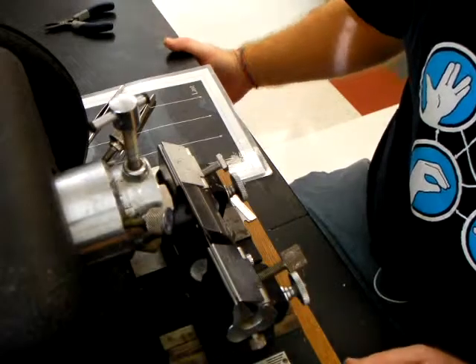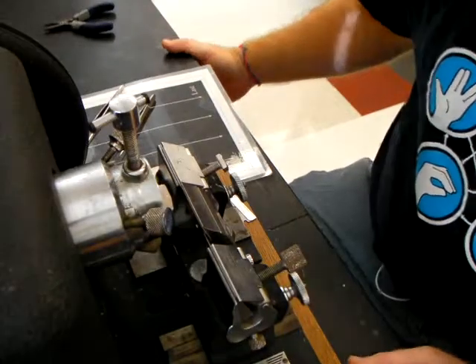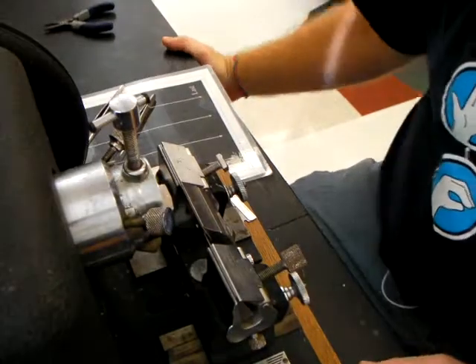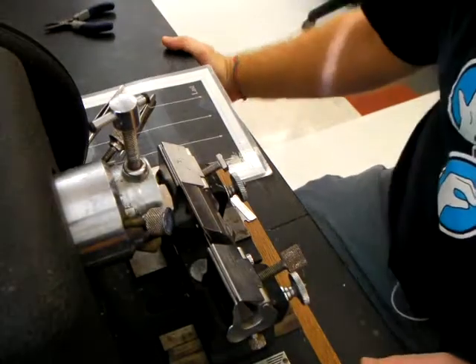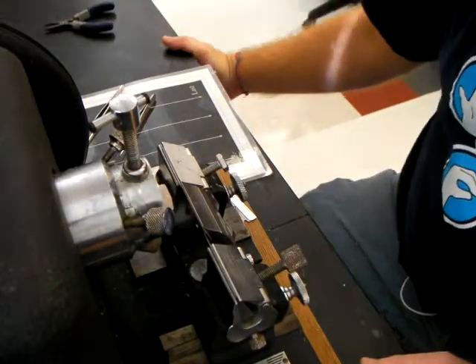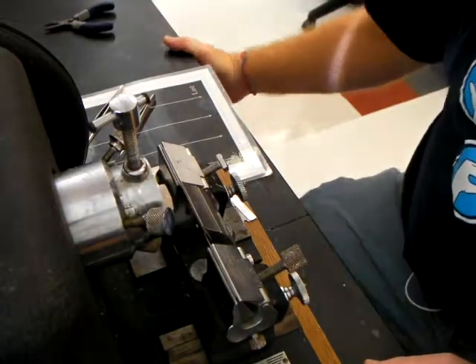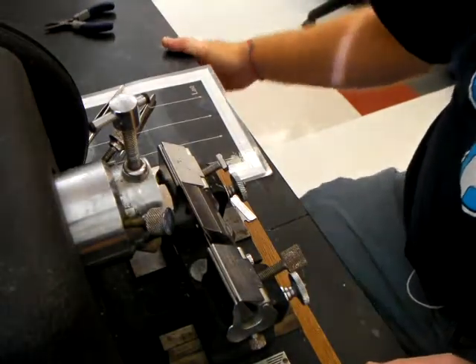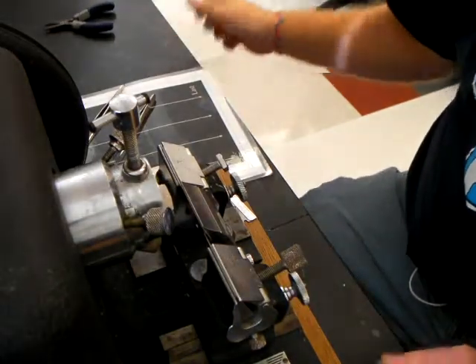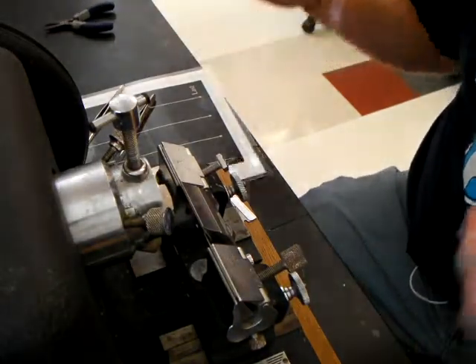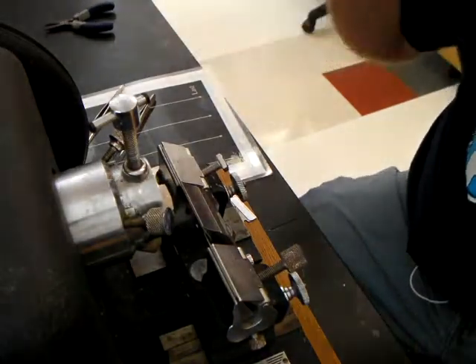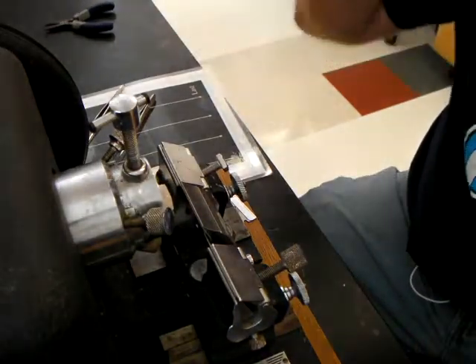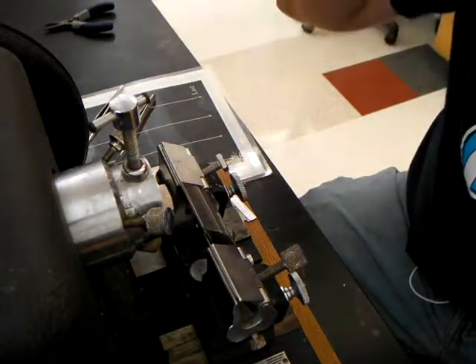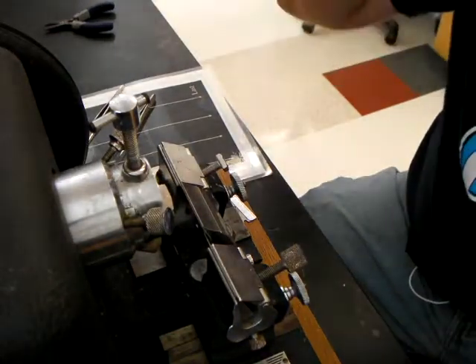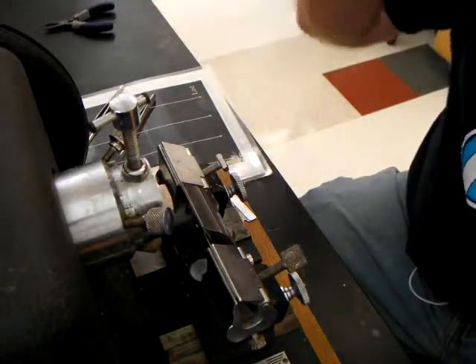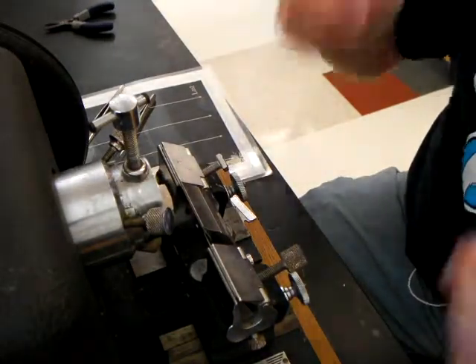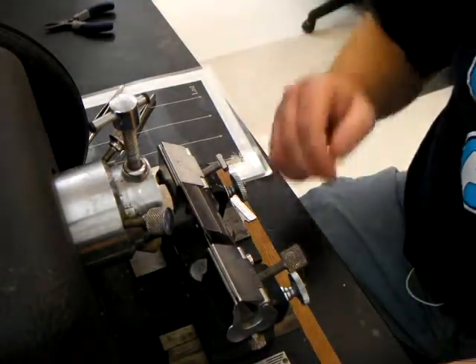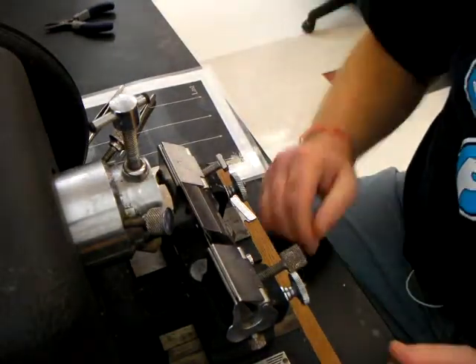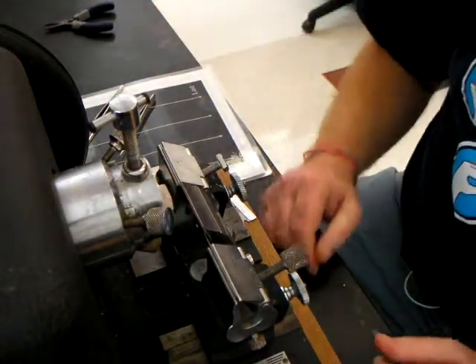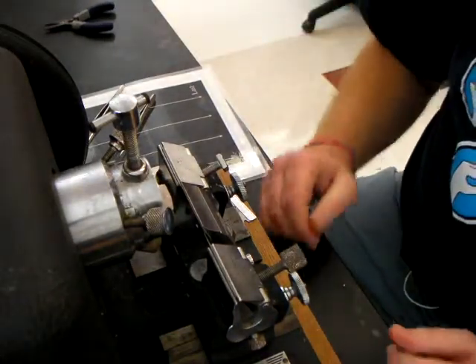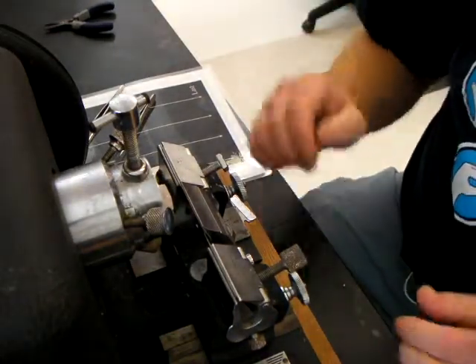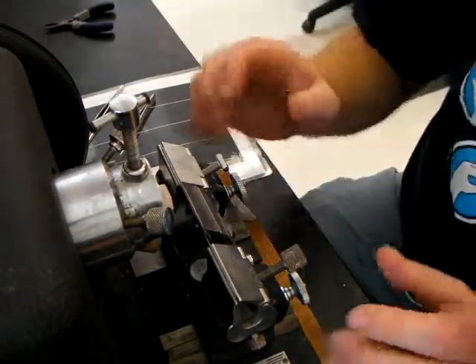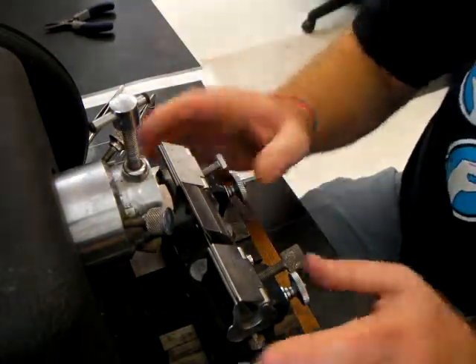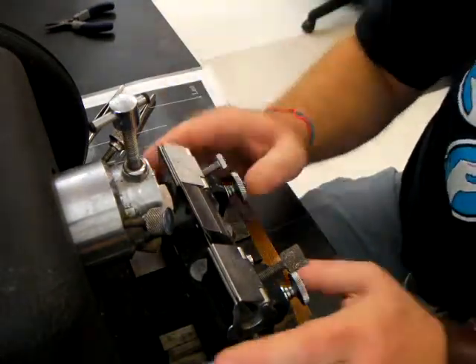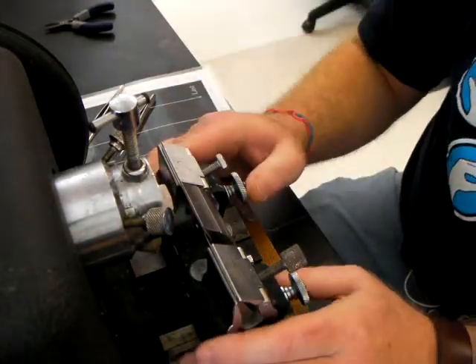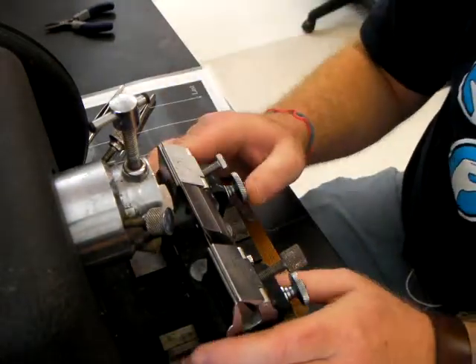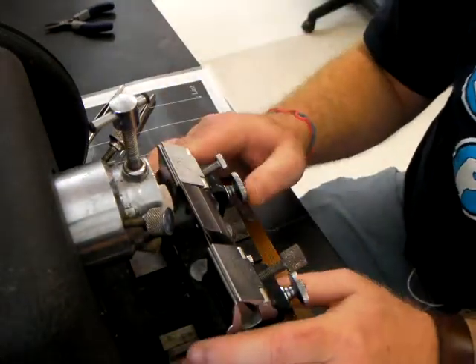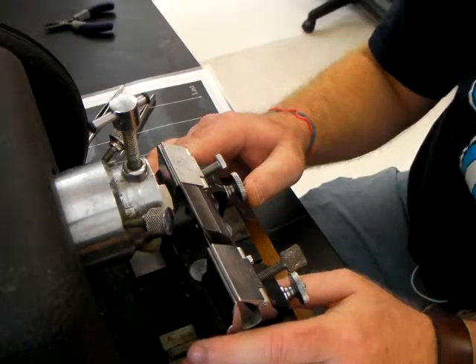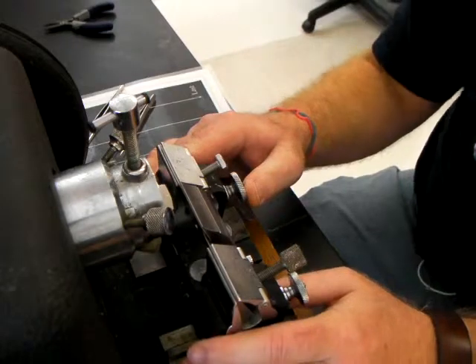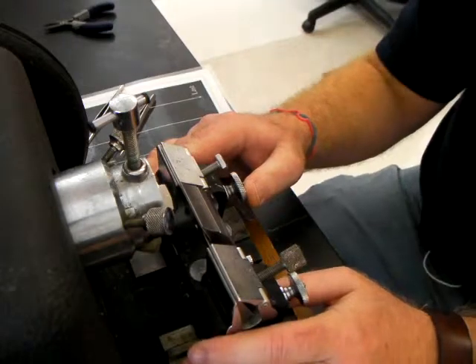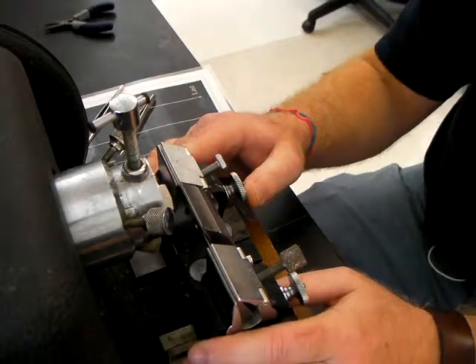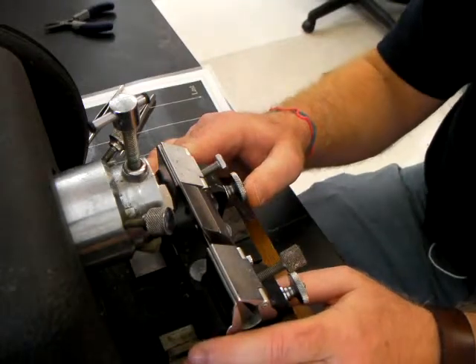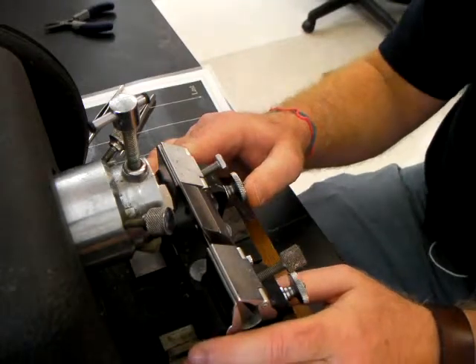Sectioning specimens part 2: preparing the block for sectioning.